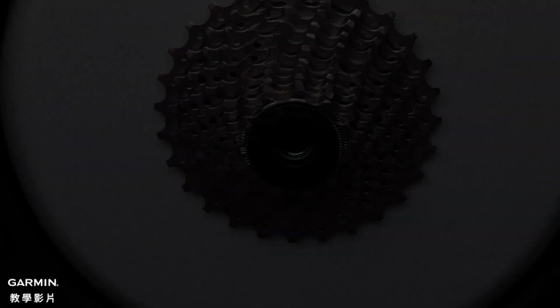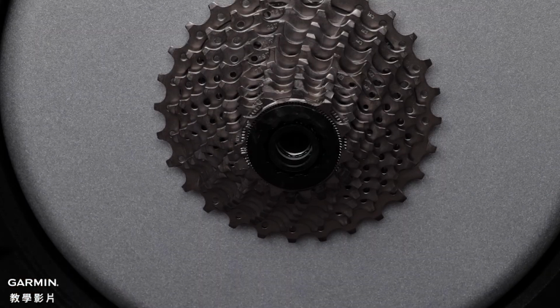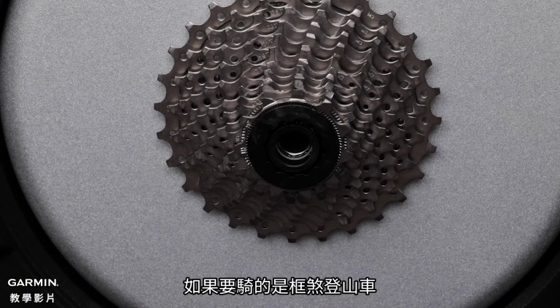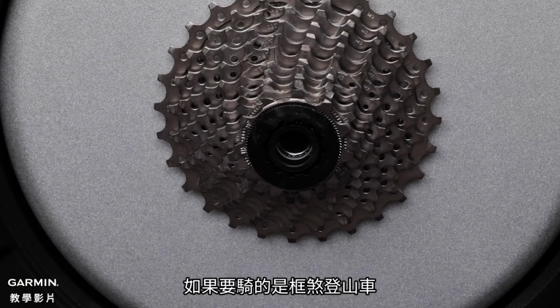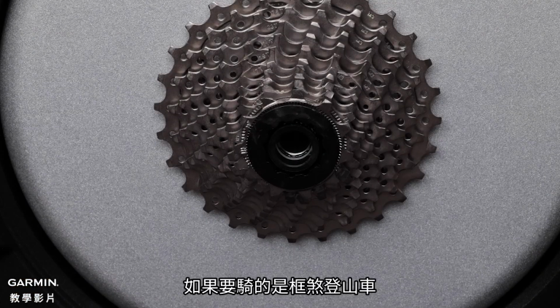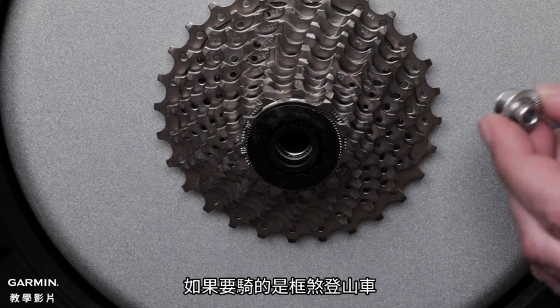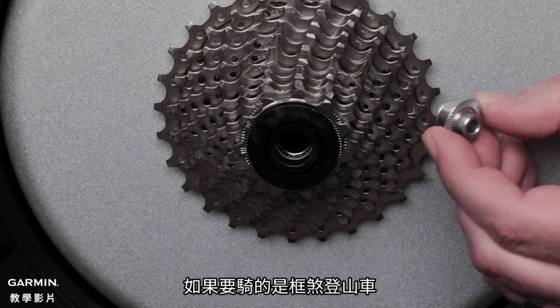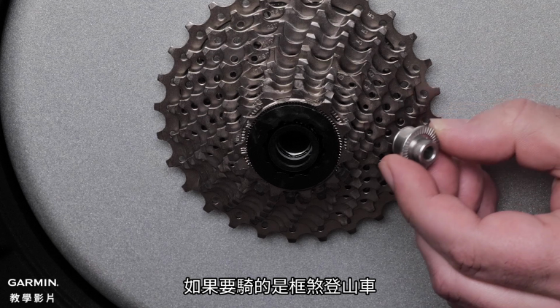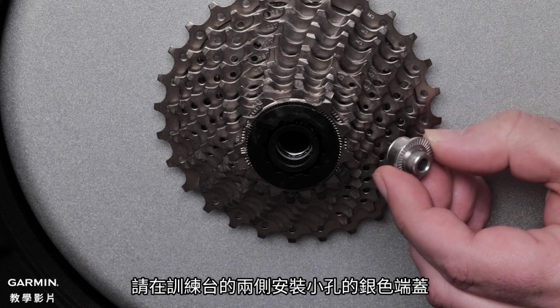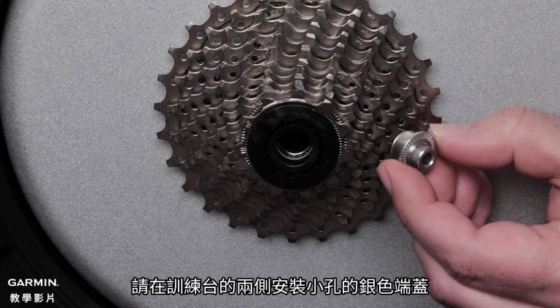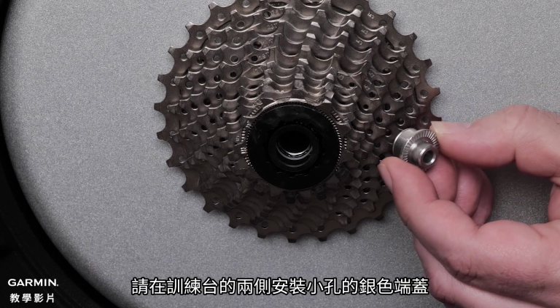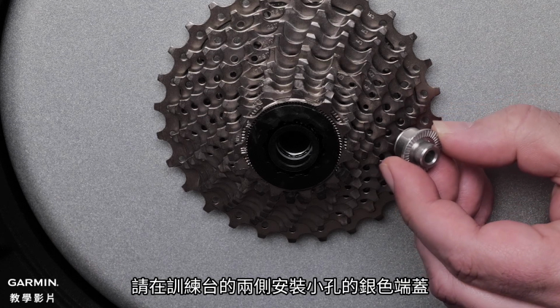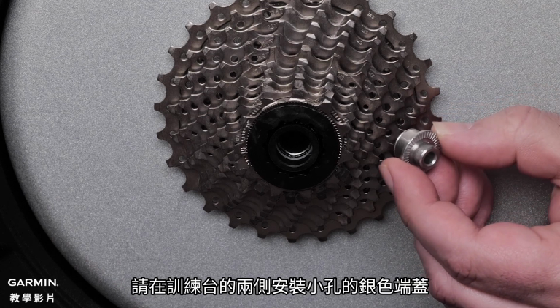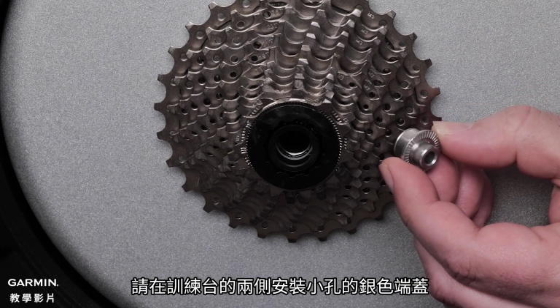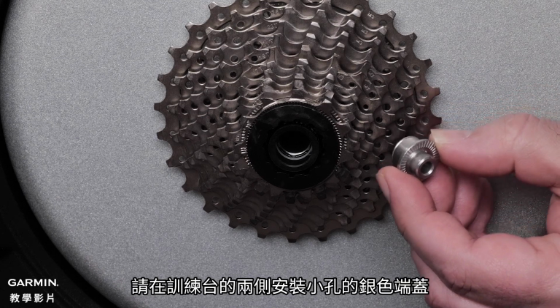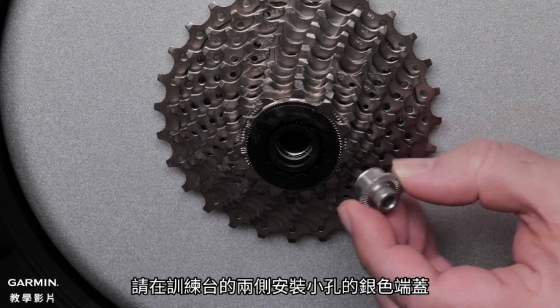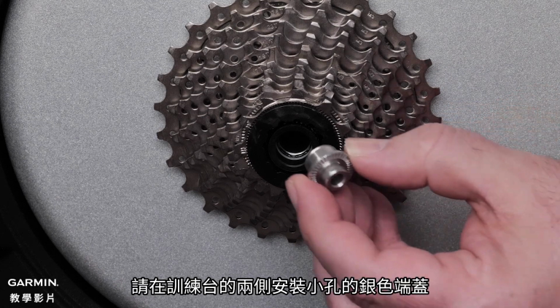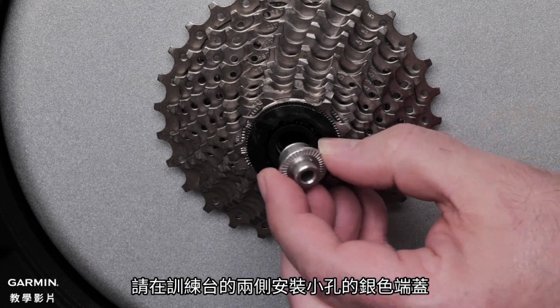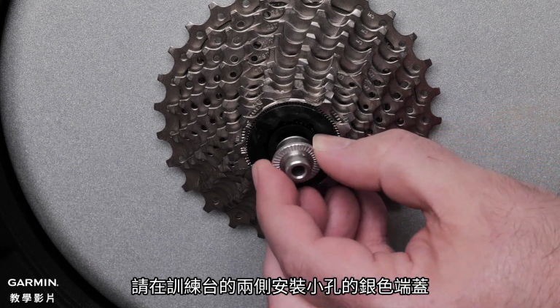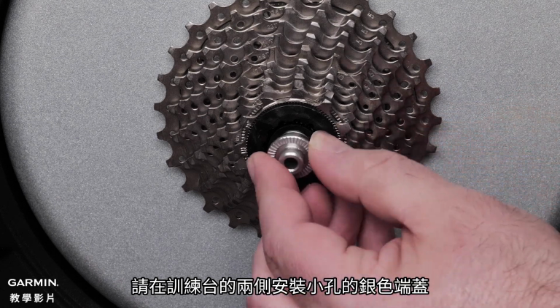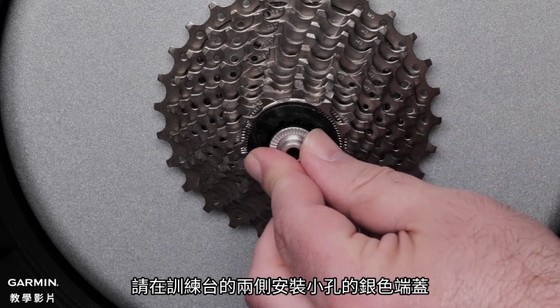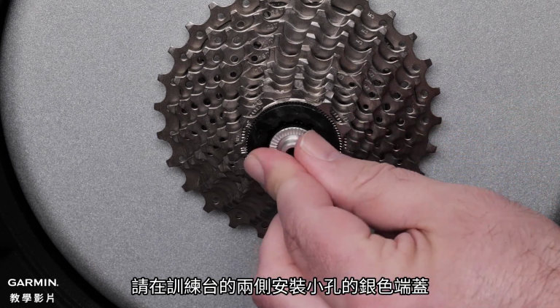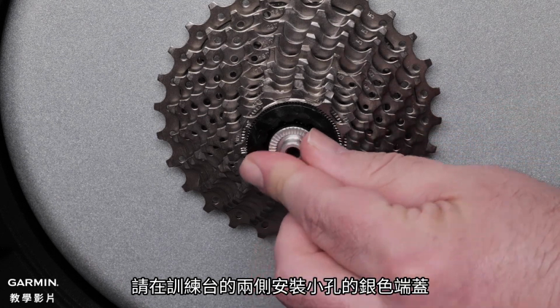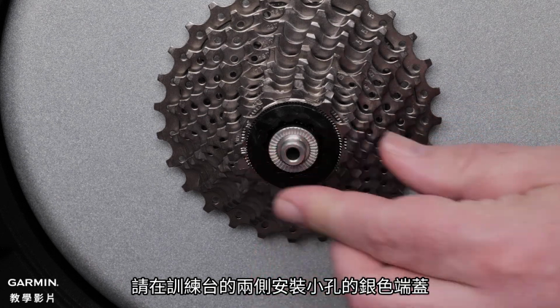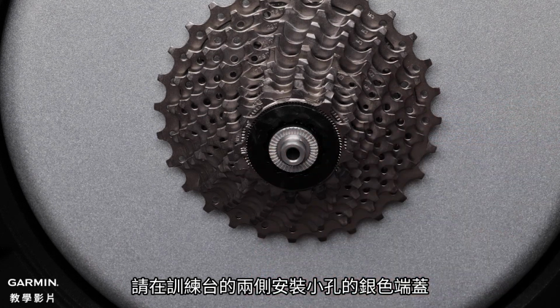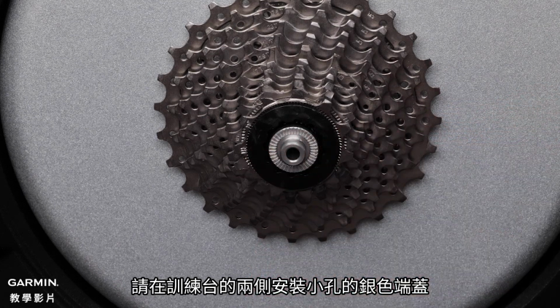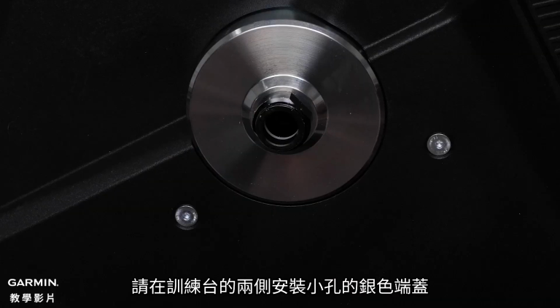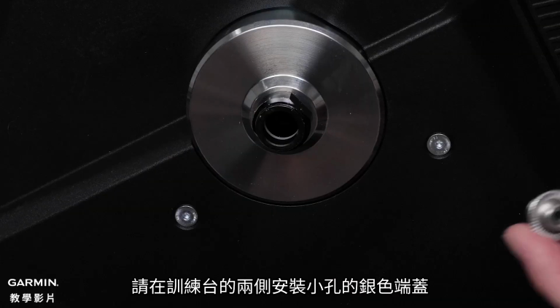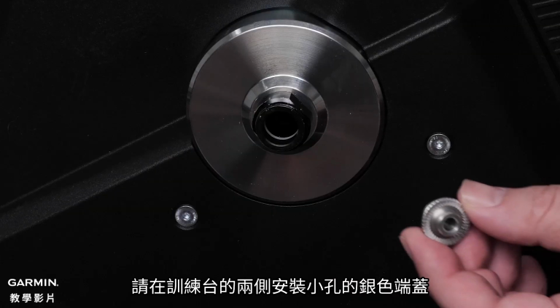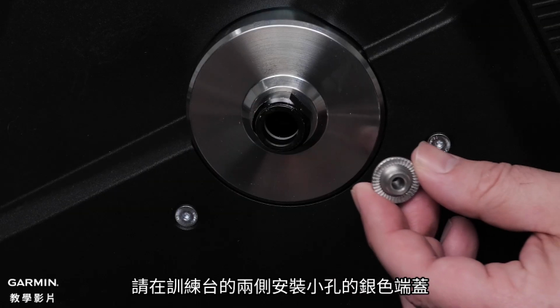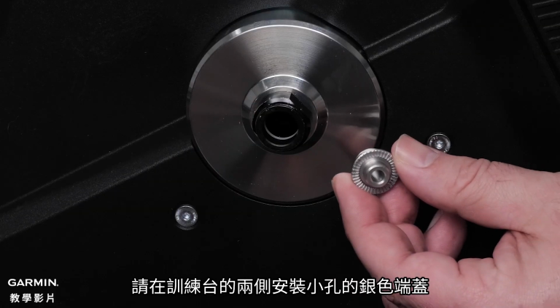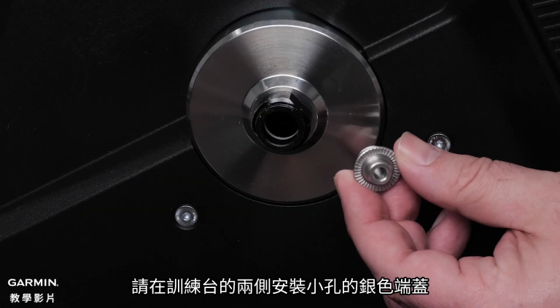For the quick release, place the stainless steel smaller end caps in the drive side and non-drive side of the trainer.